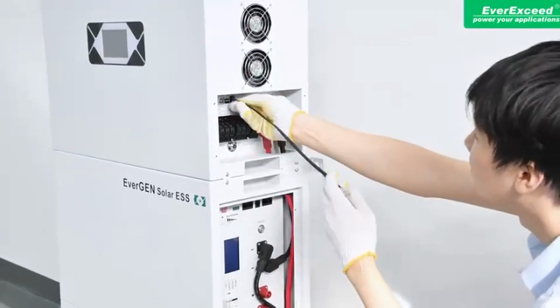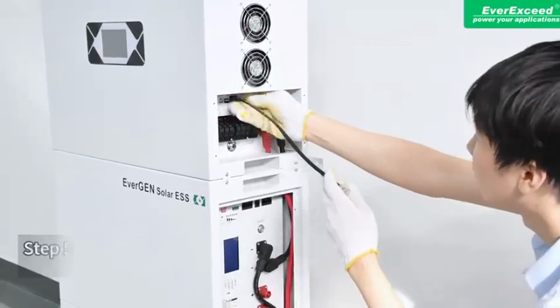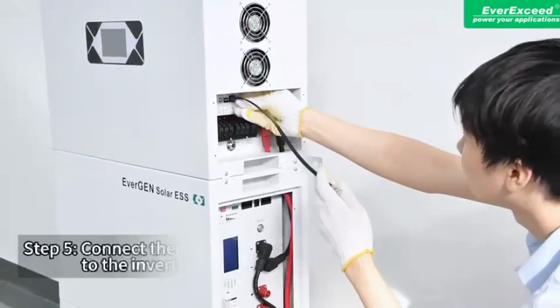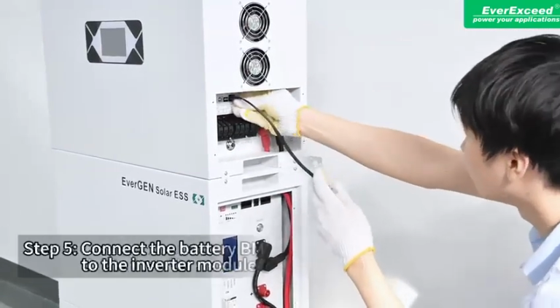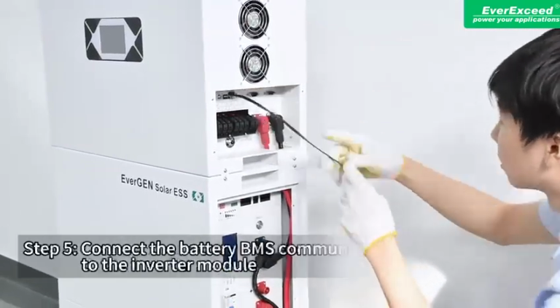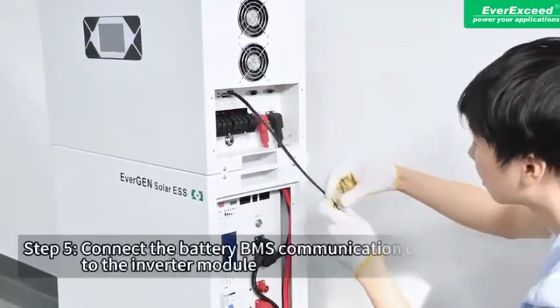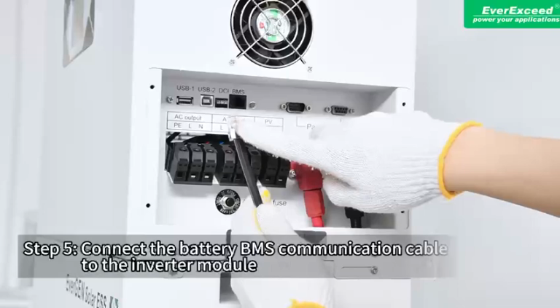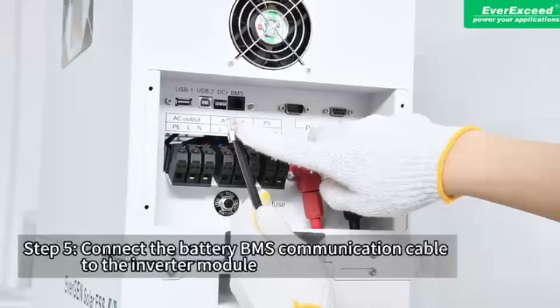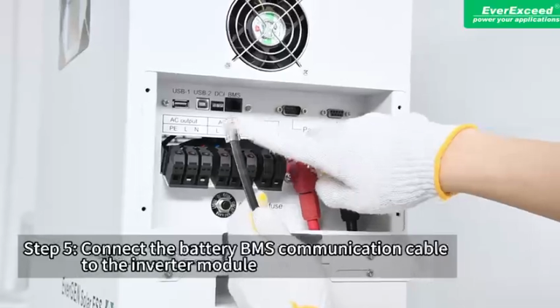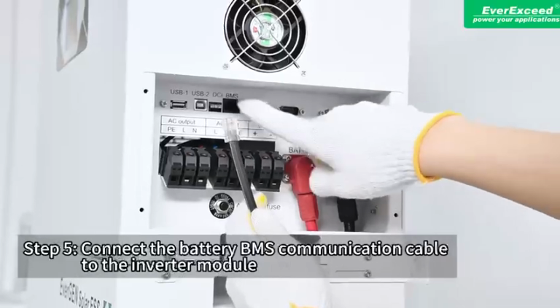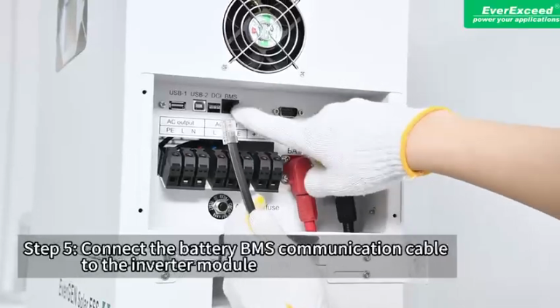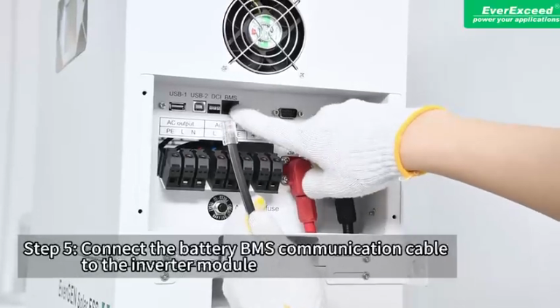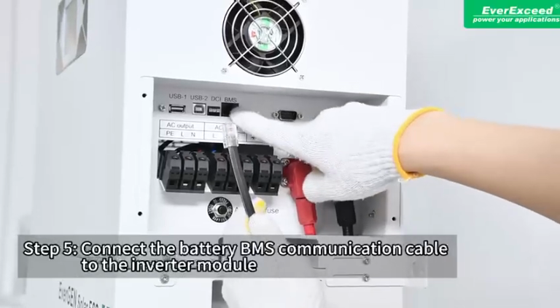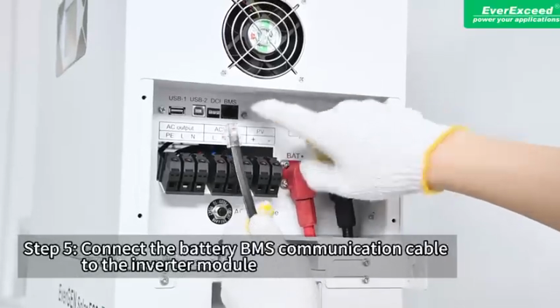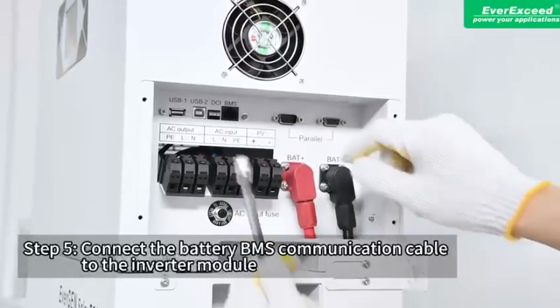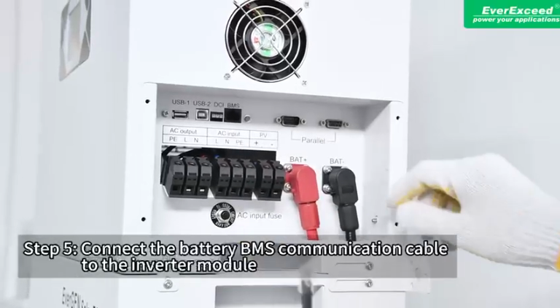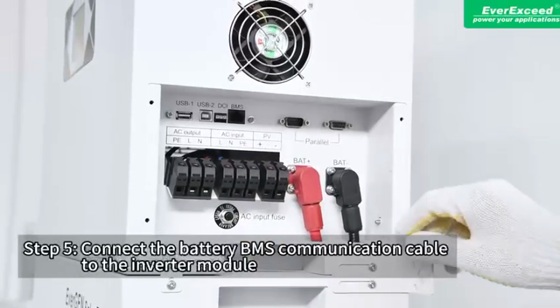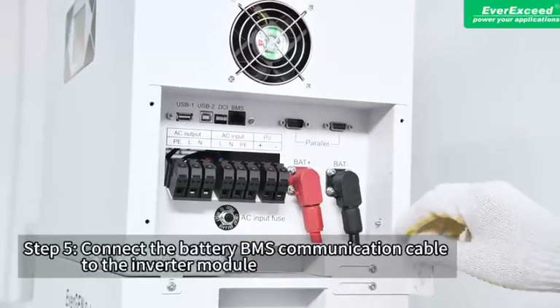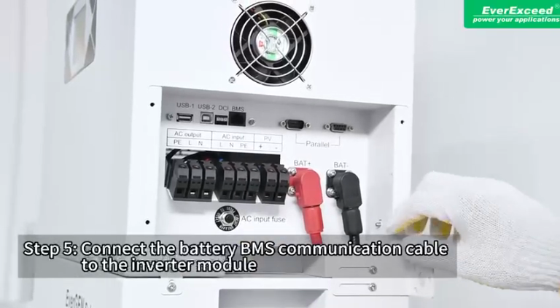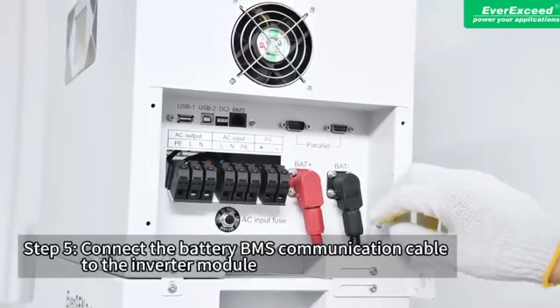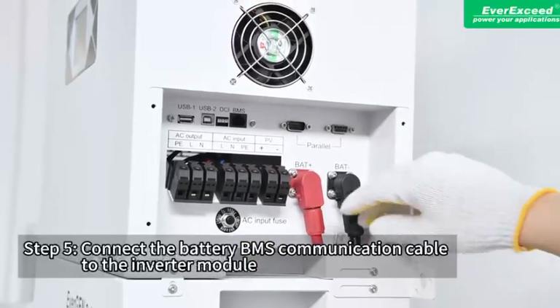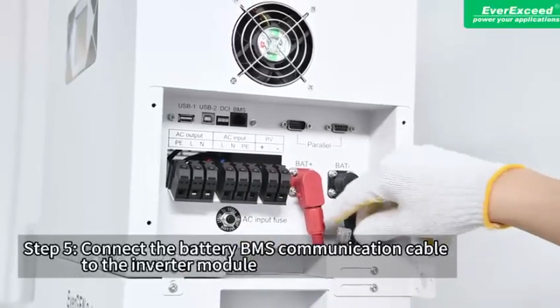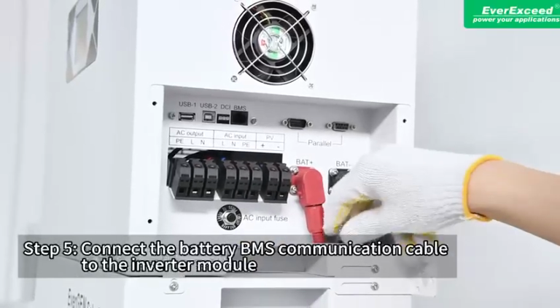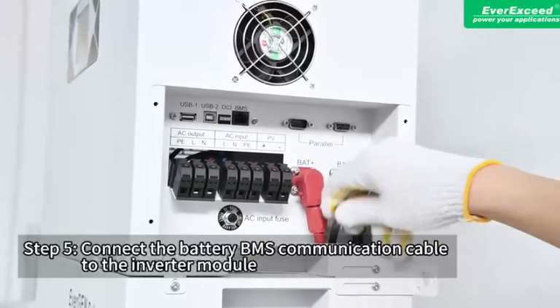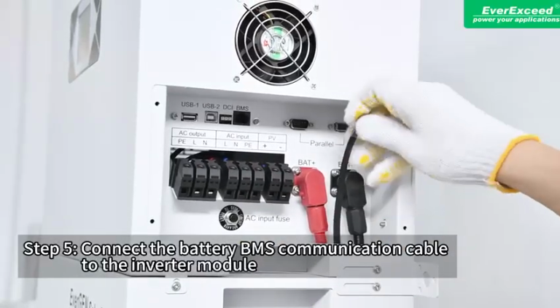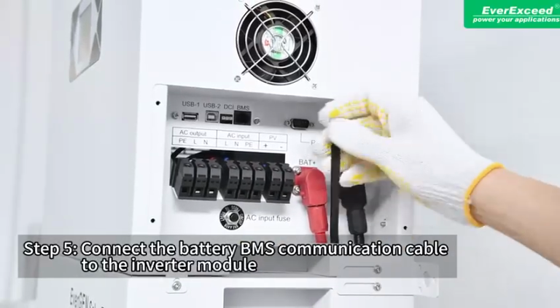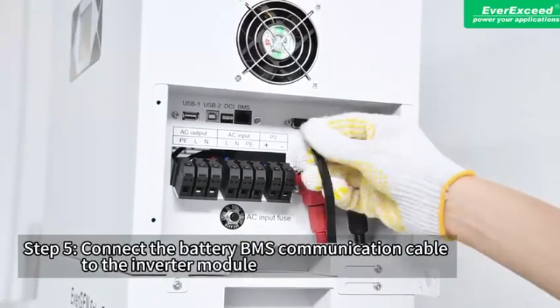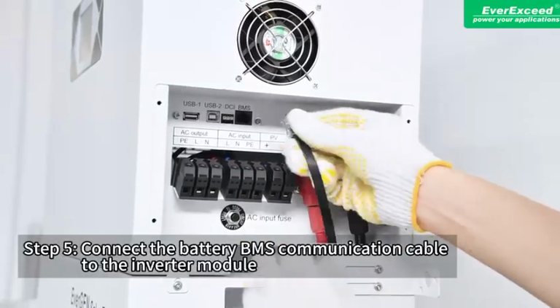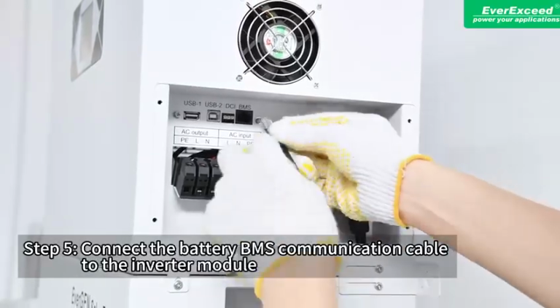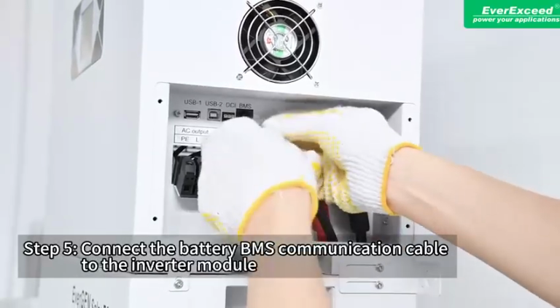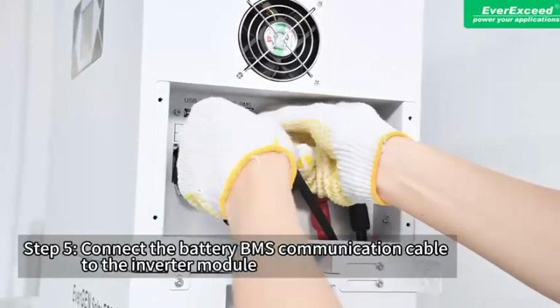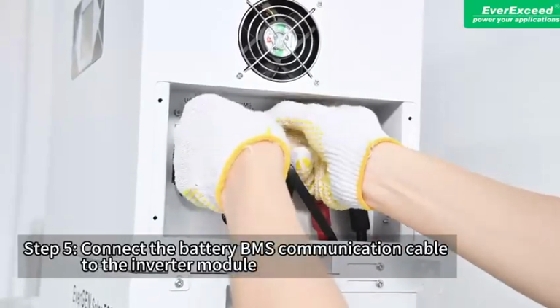Step 5: Connect the battery BMS communication cable to the inverter module.